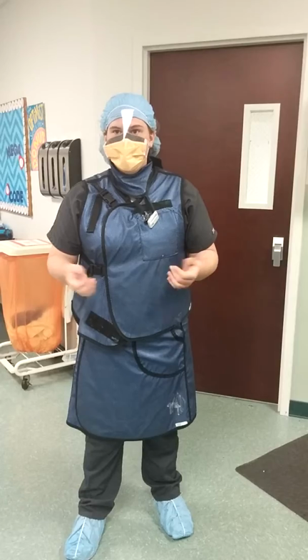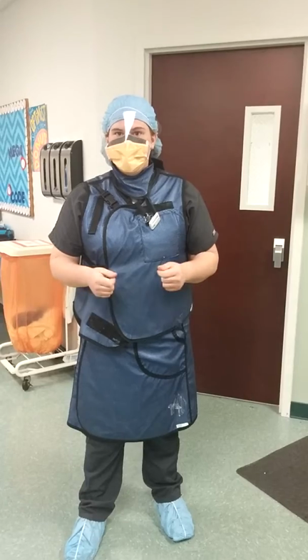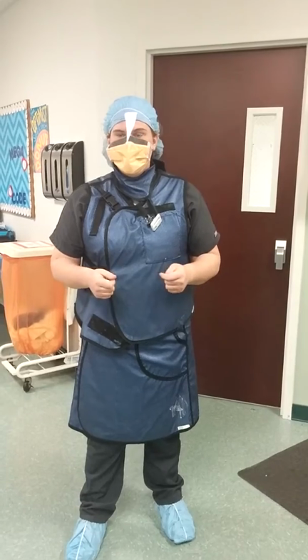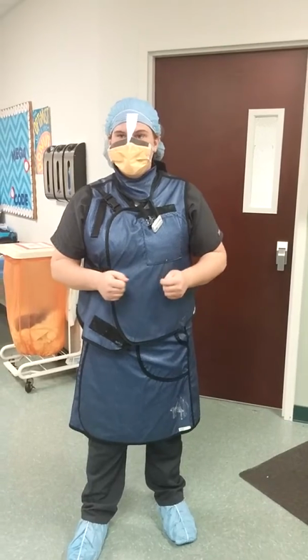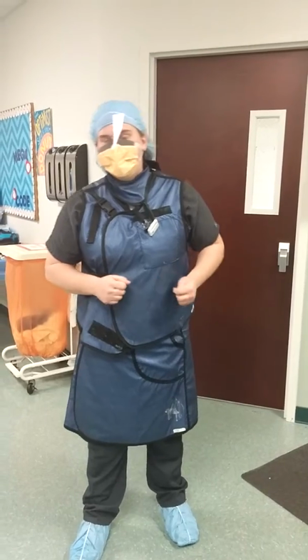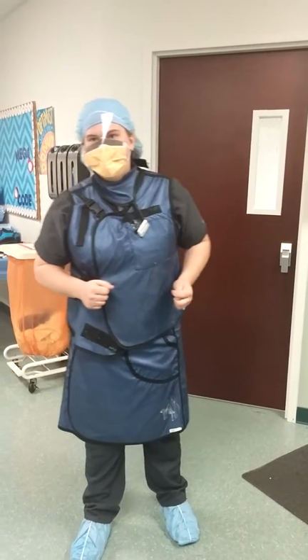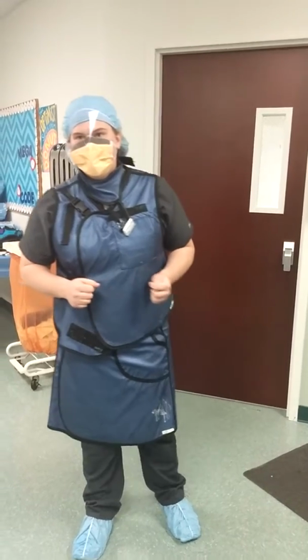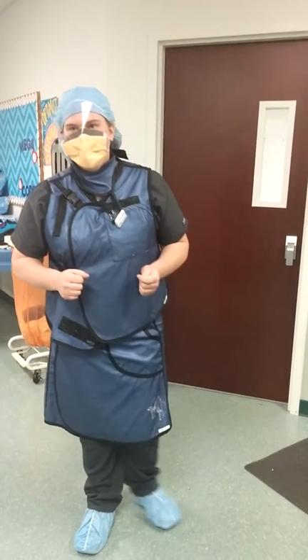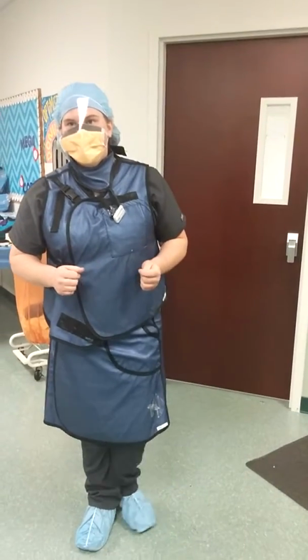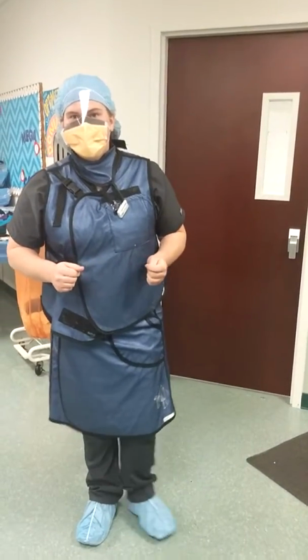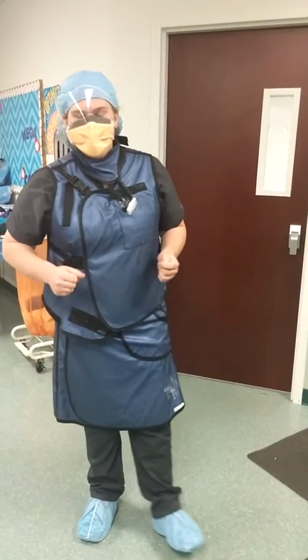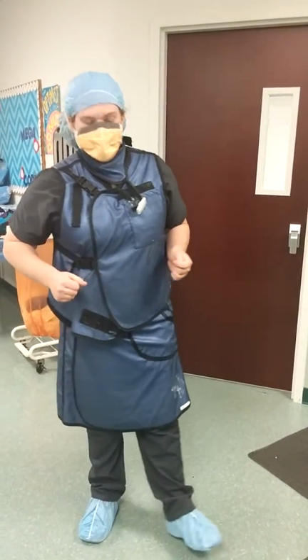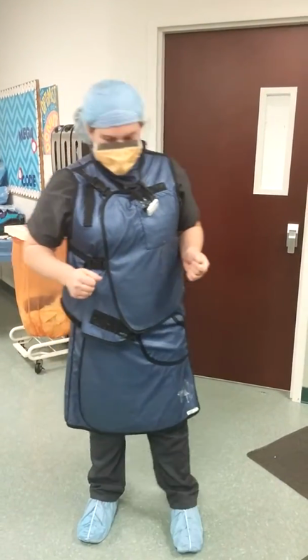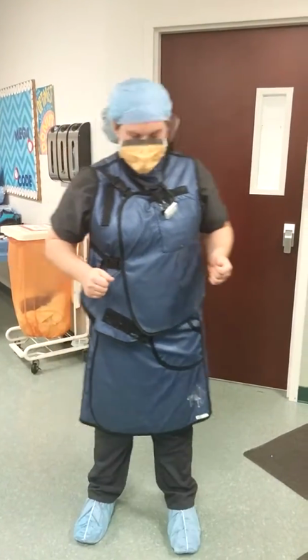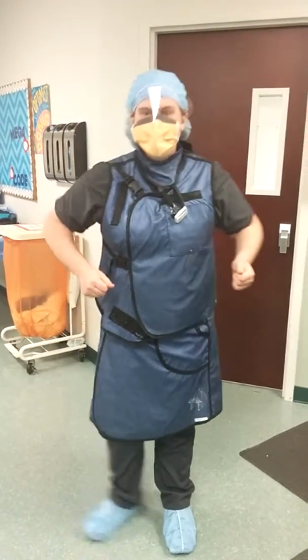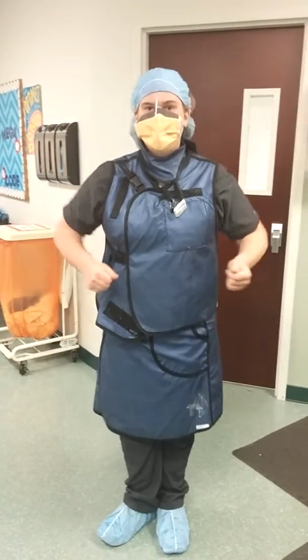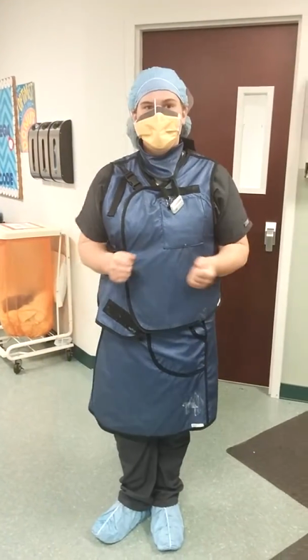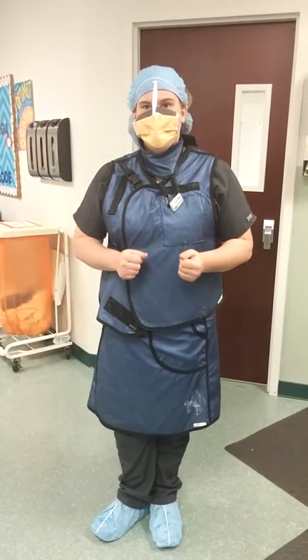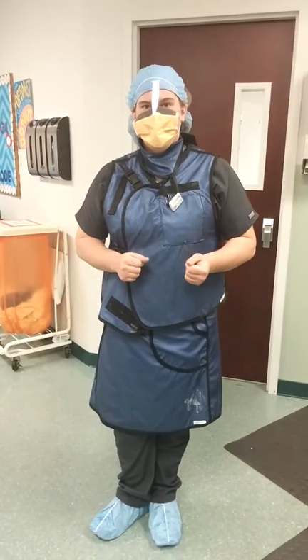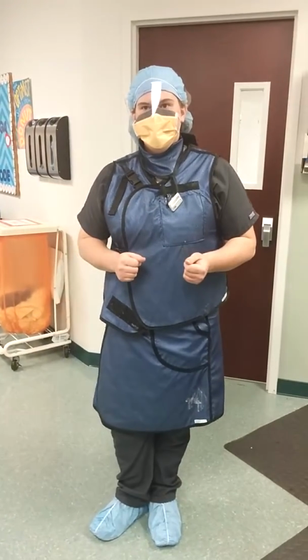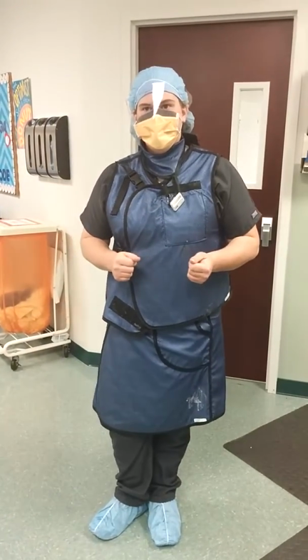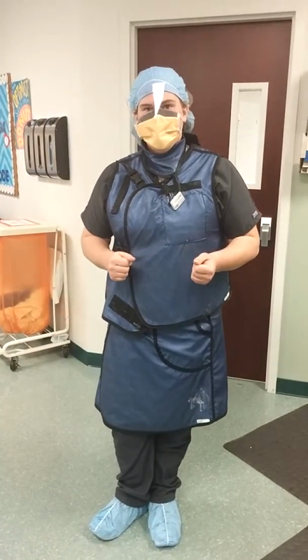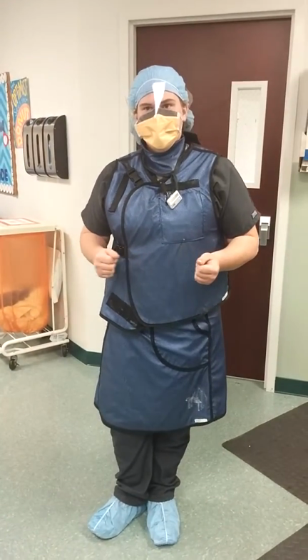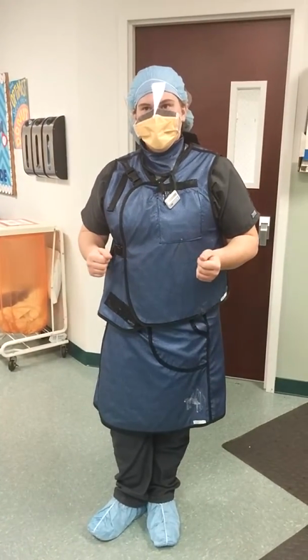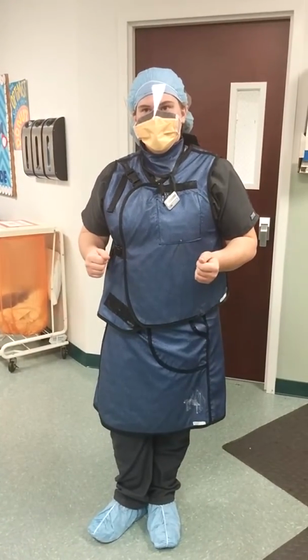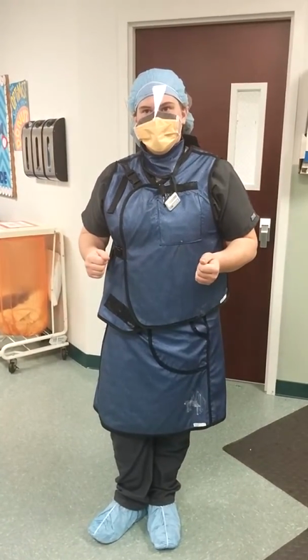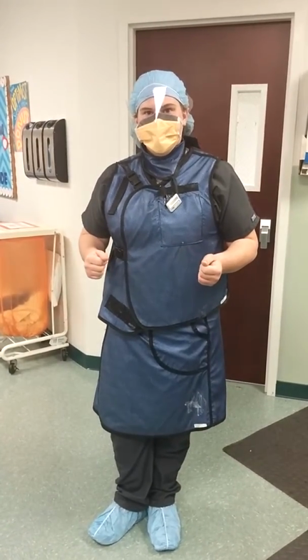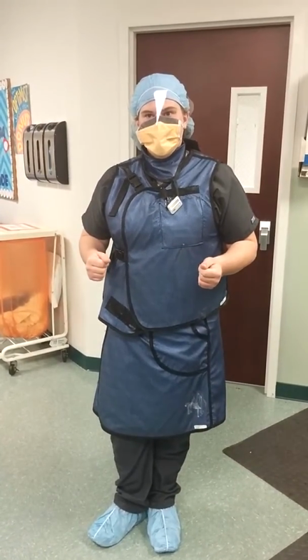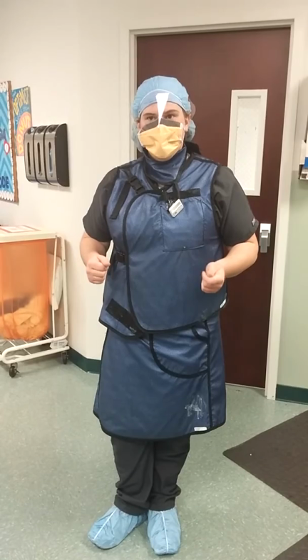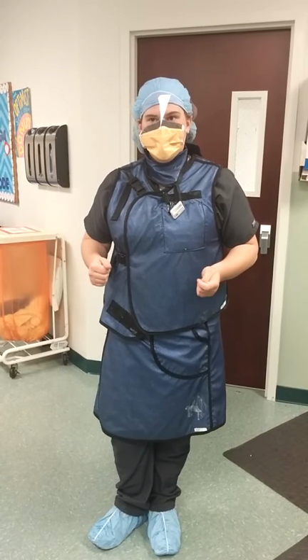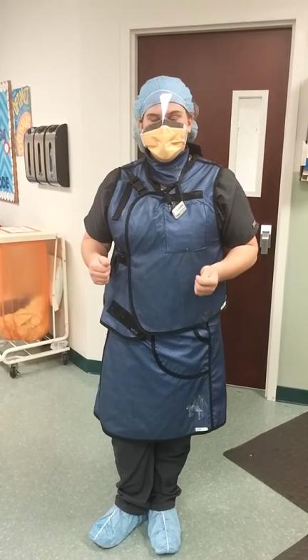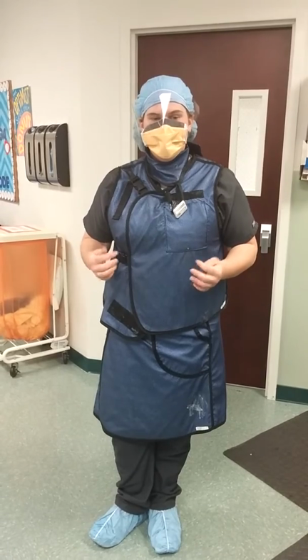This is Tina, and today she's going to show you how to scrub, gown, and the closed glove technique.